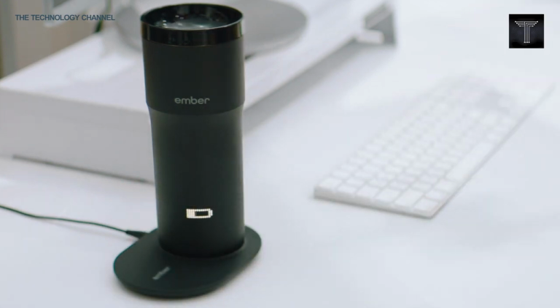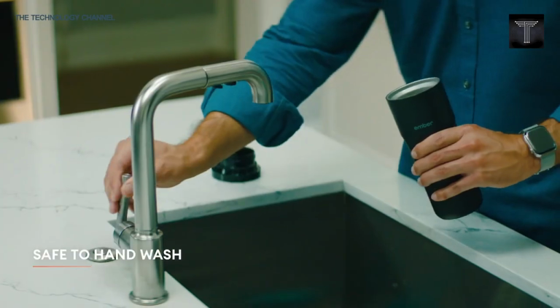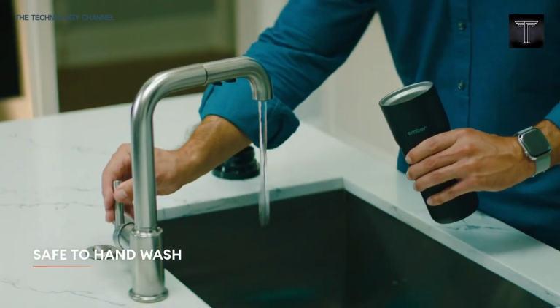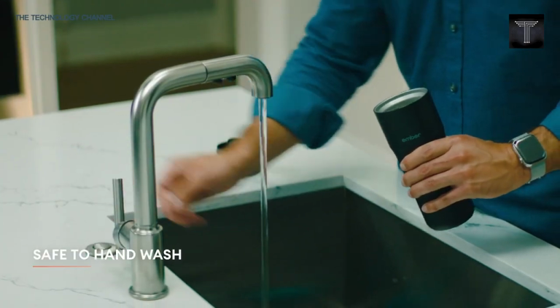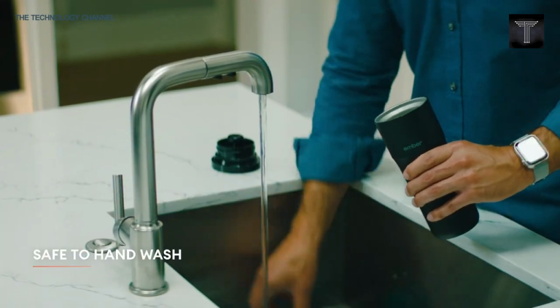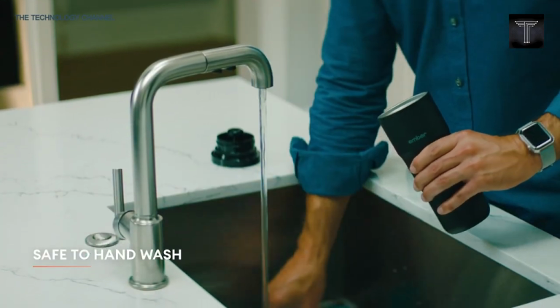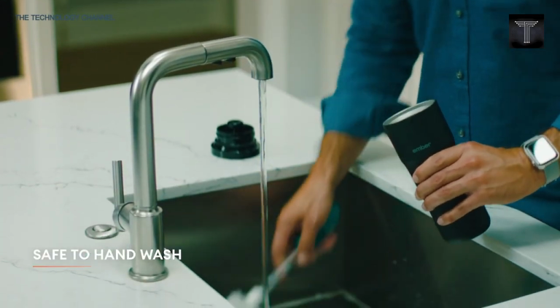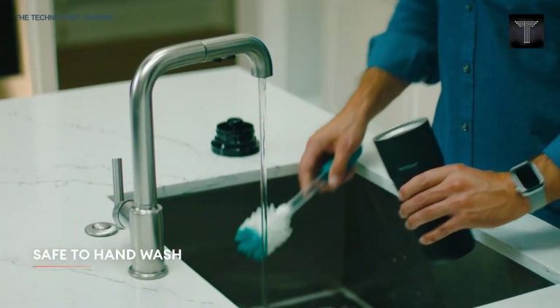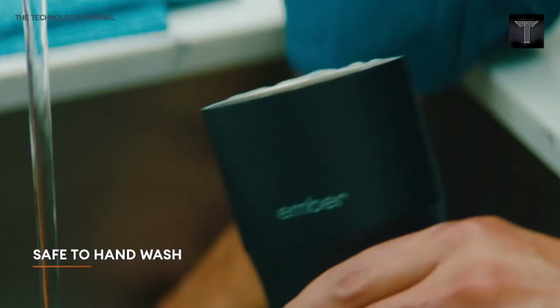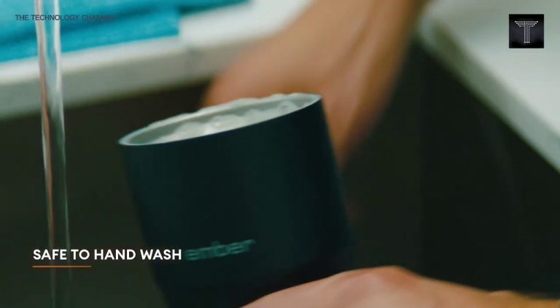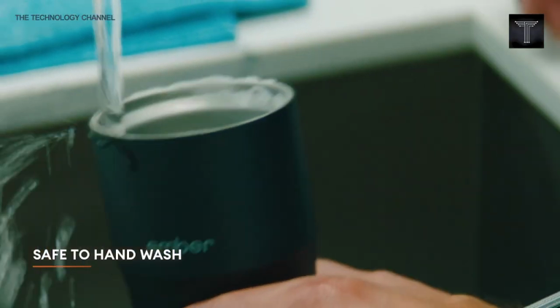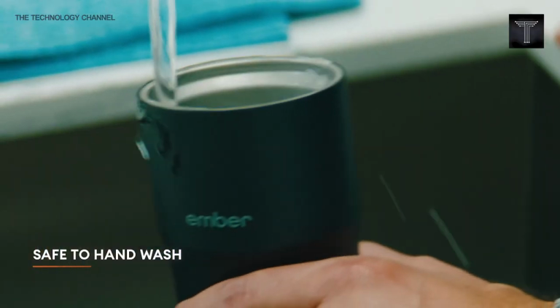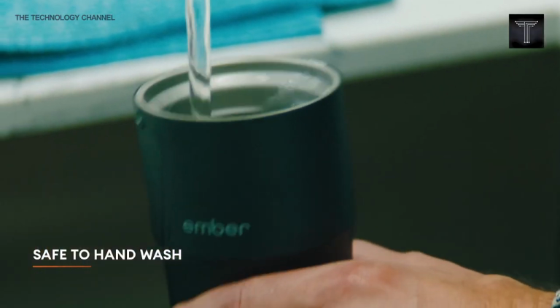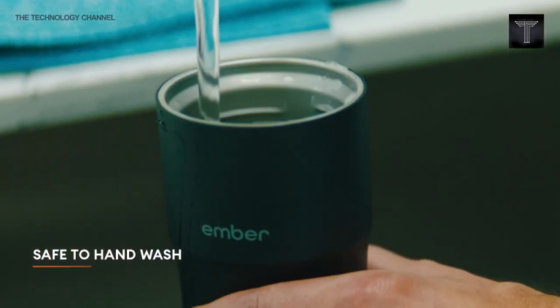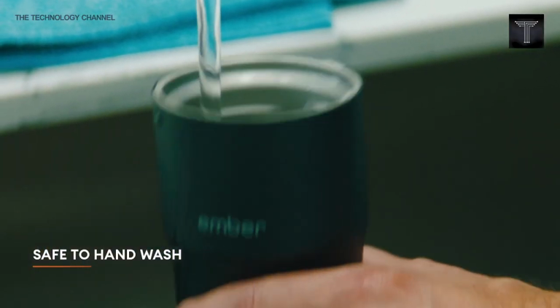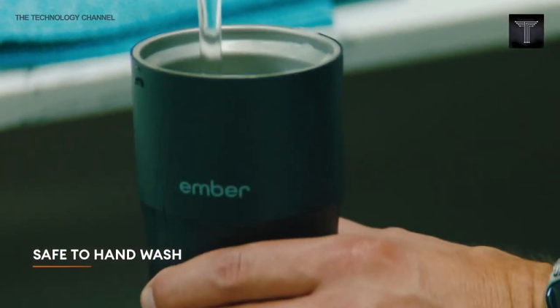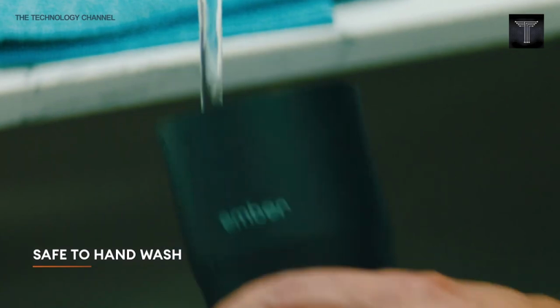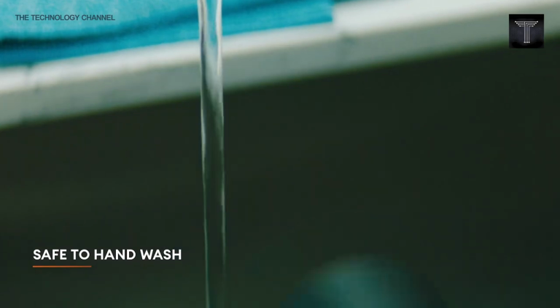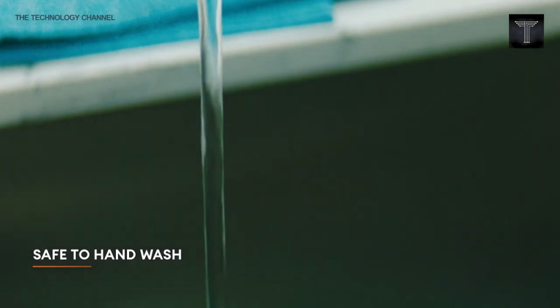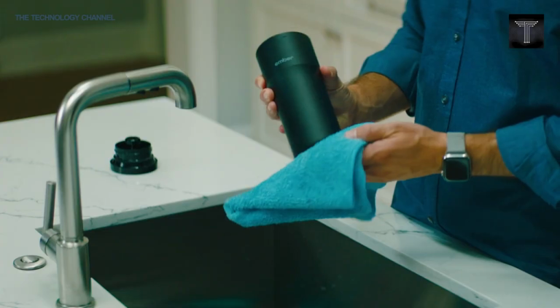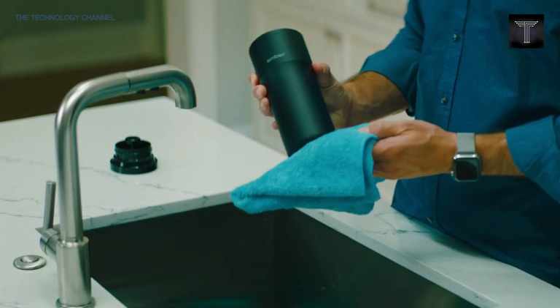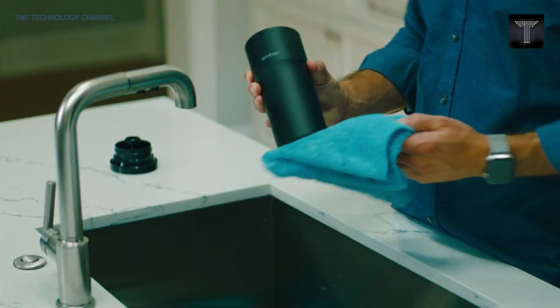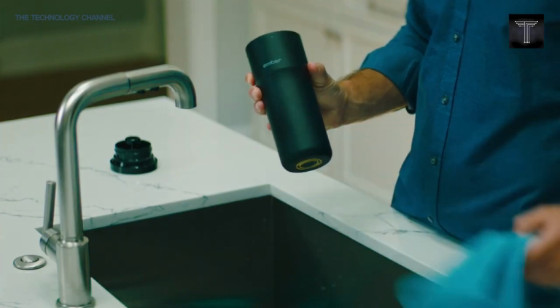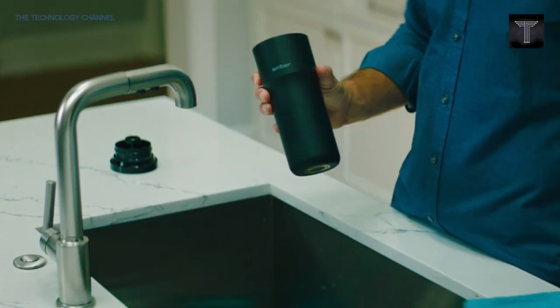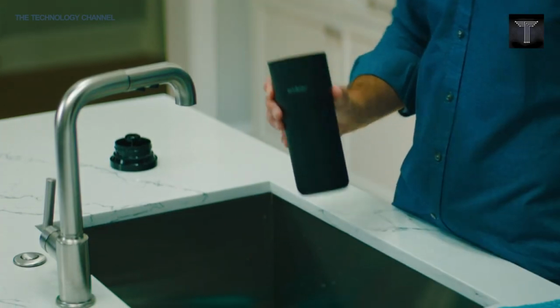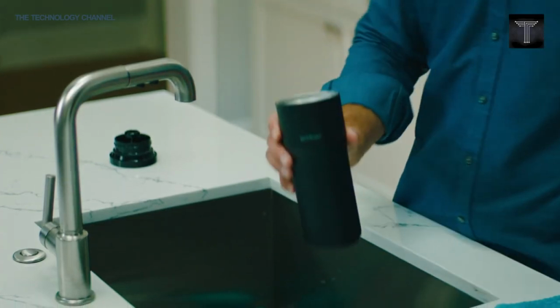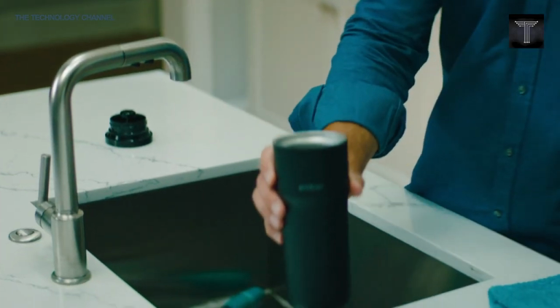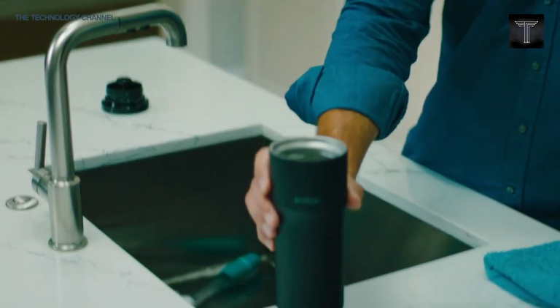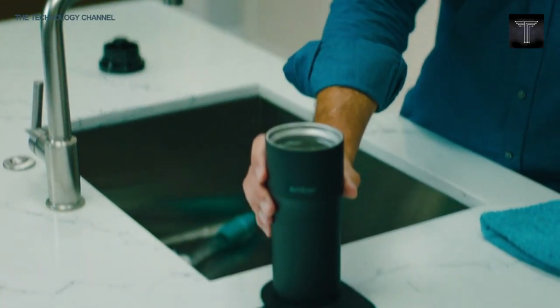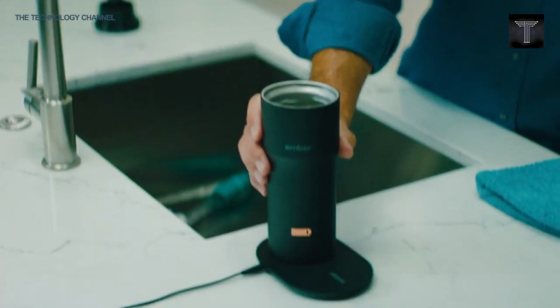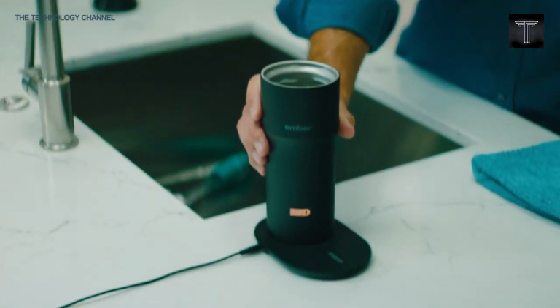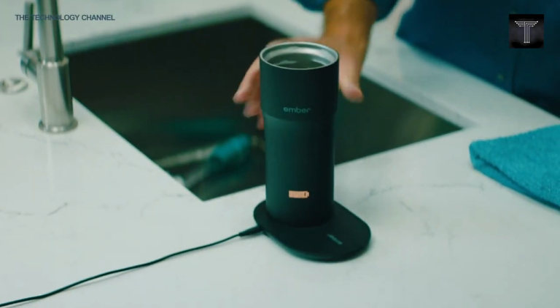It is easy to clean and is safe to hand wash. You can find the Ember Travel Mug Squared on Amazon for $269.